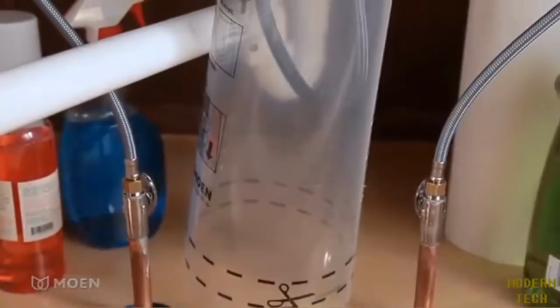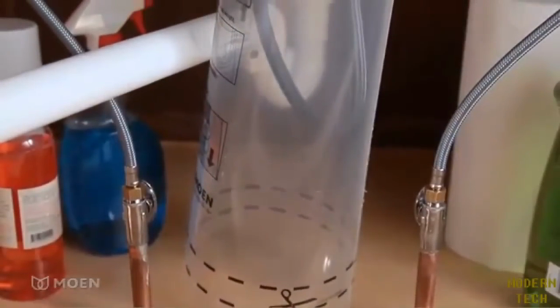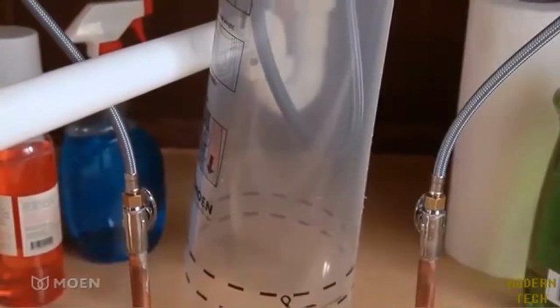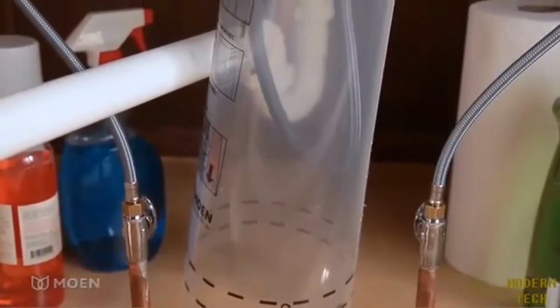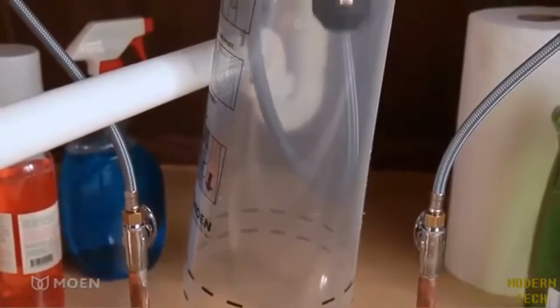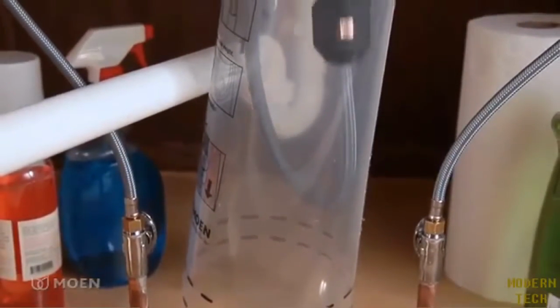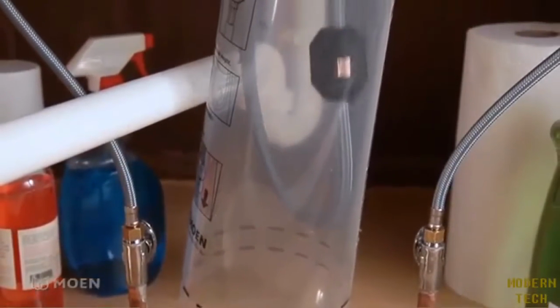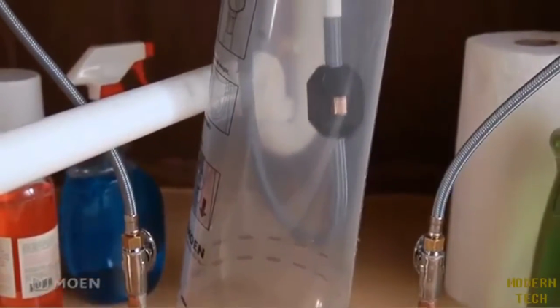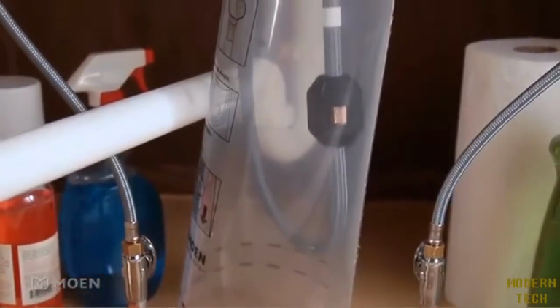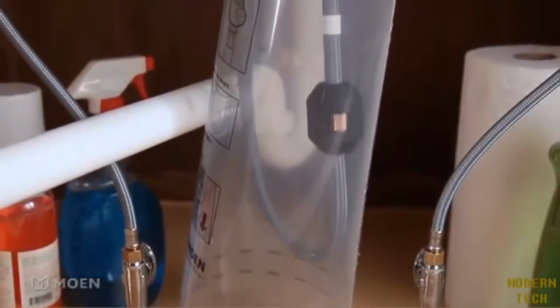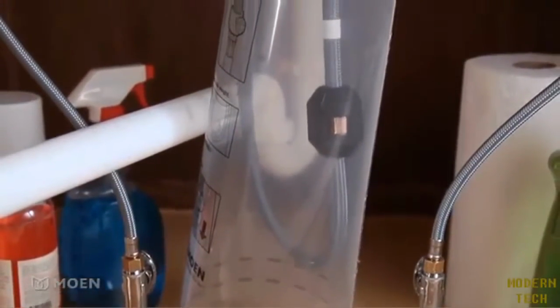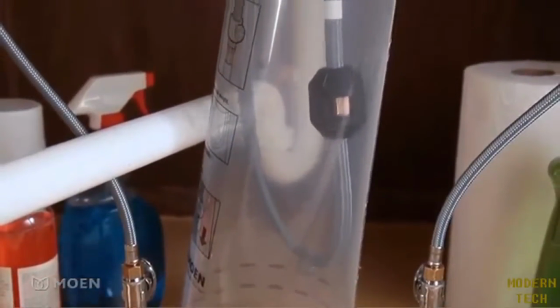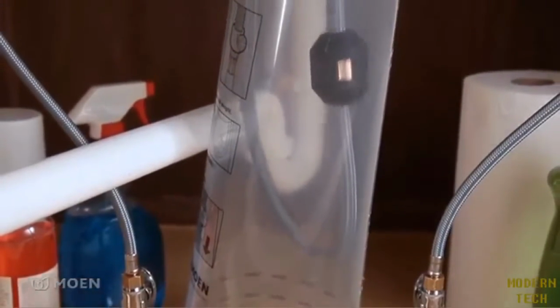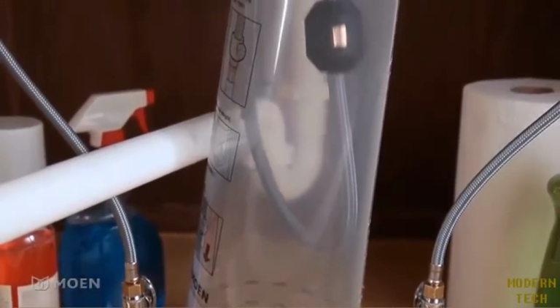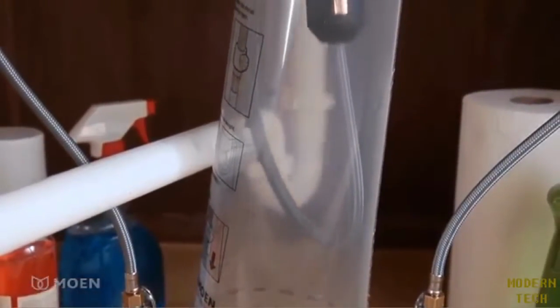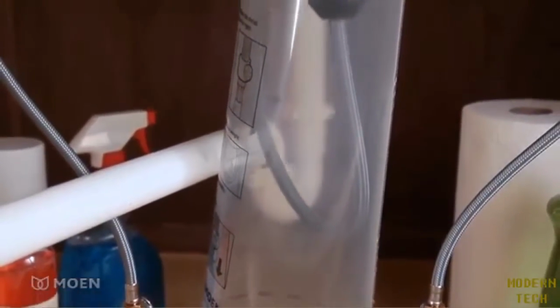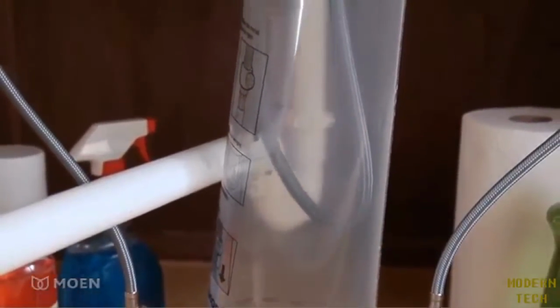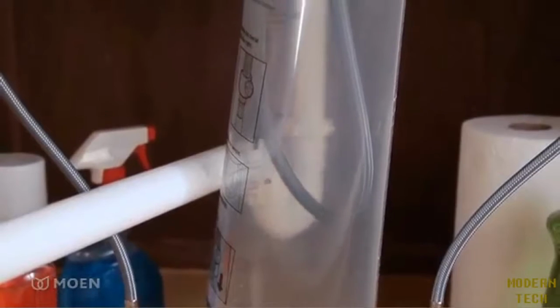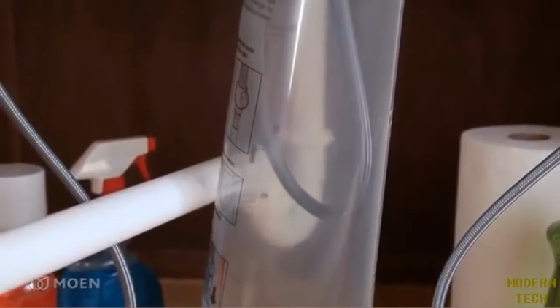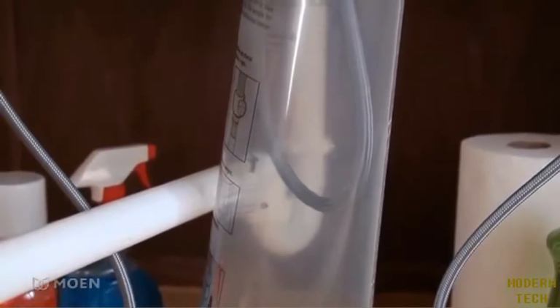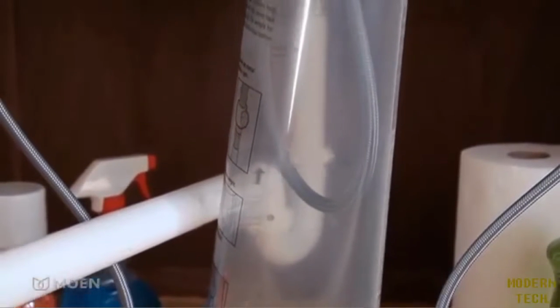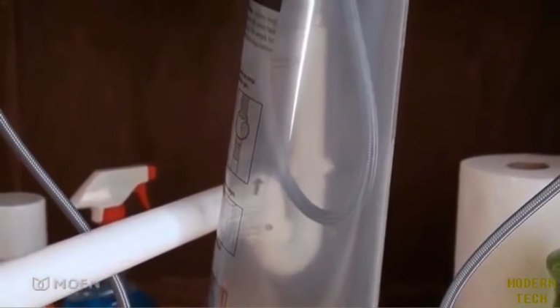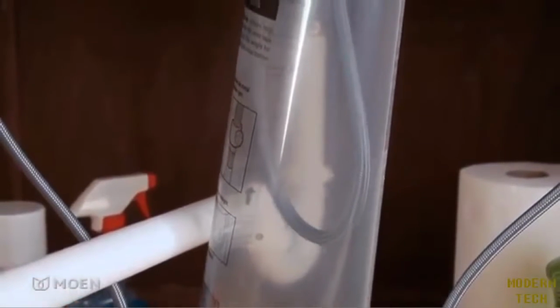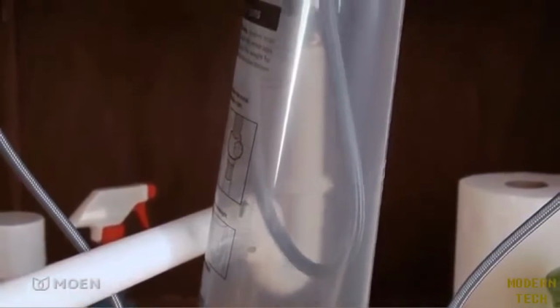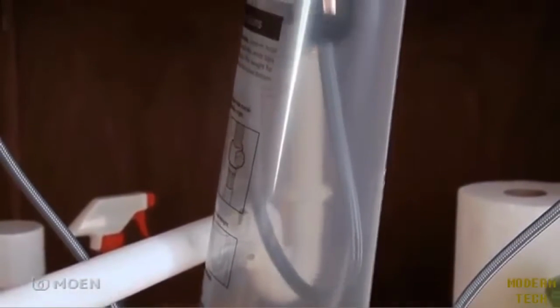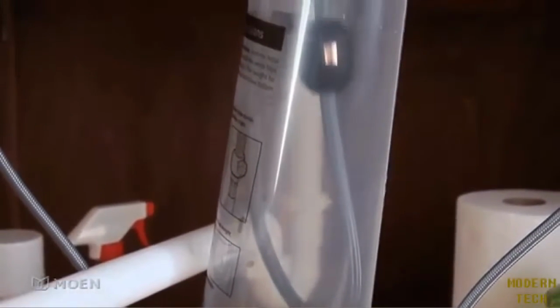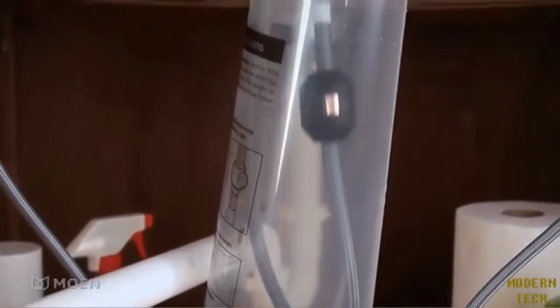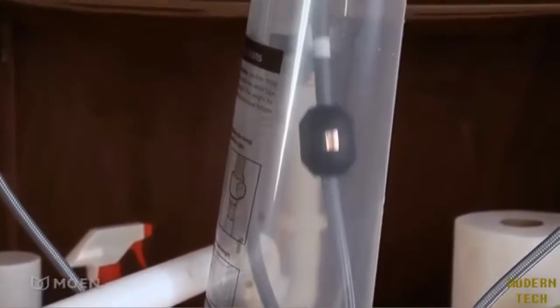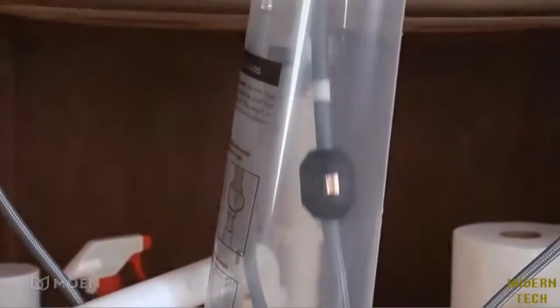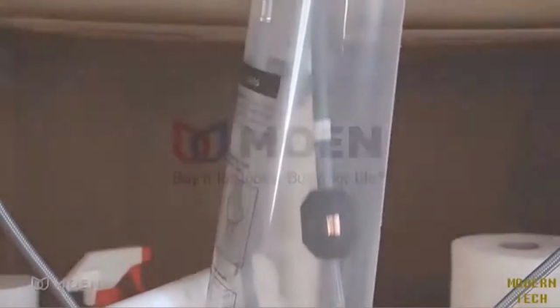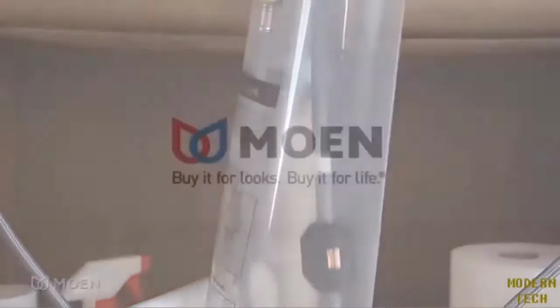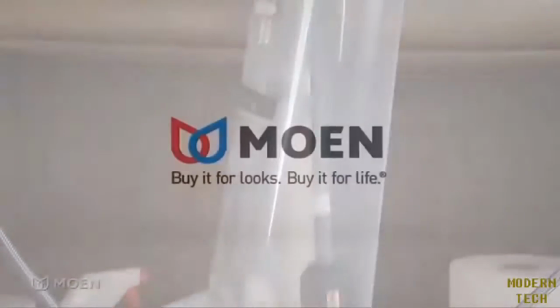Congratulations, your job is finished. Installing a hose corral is fast and easy with Moen.